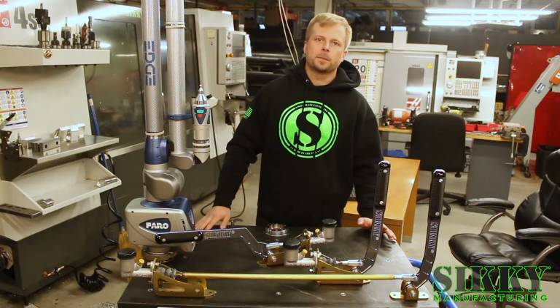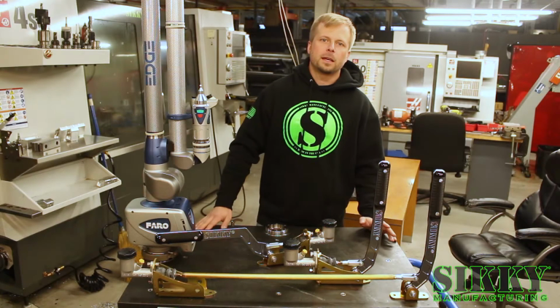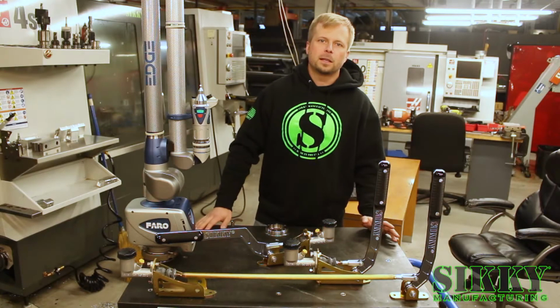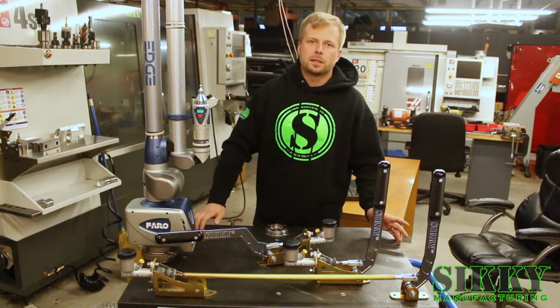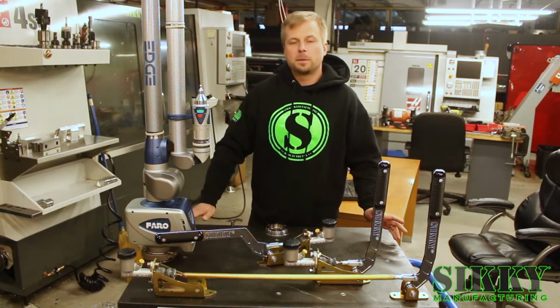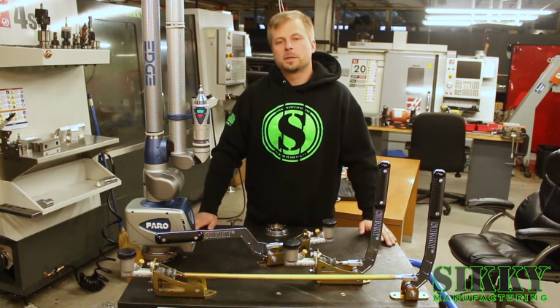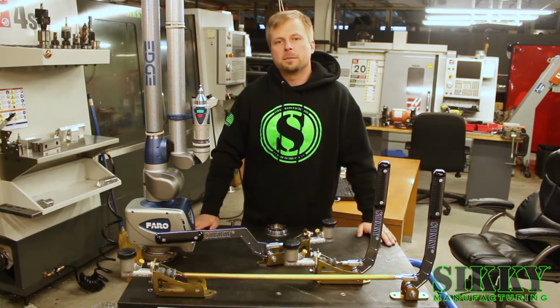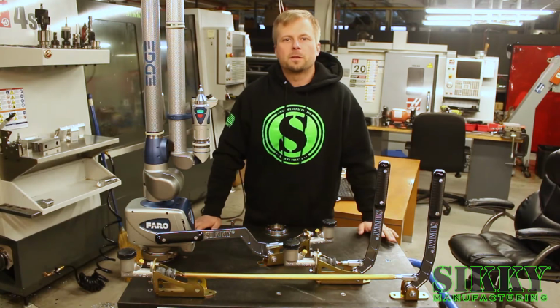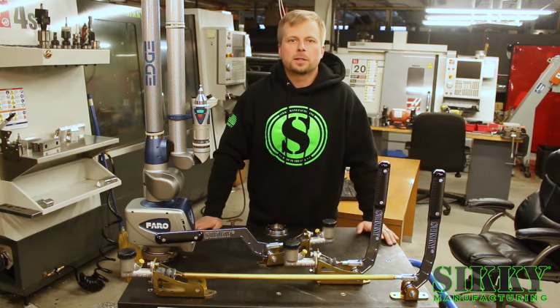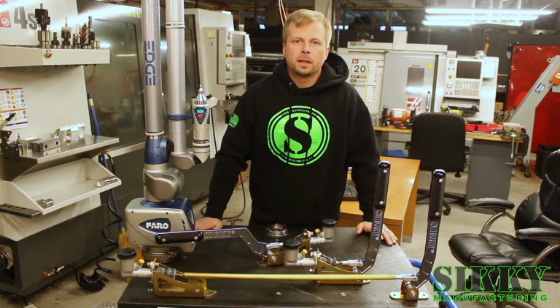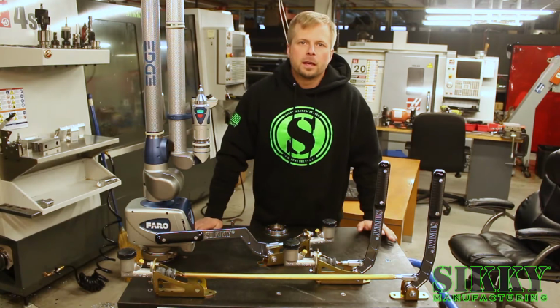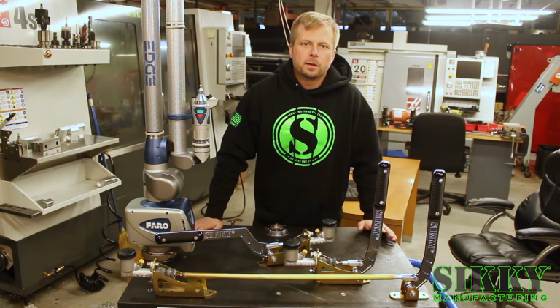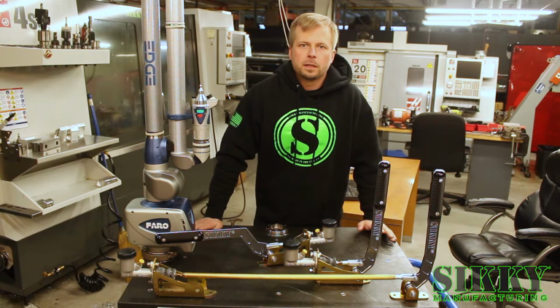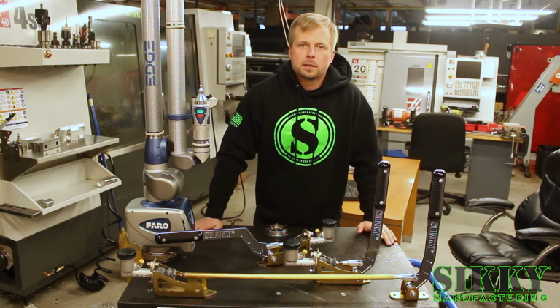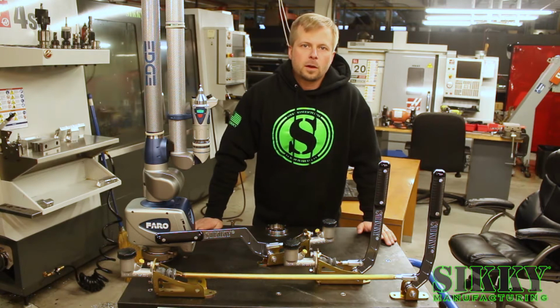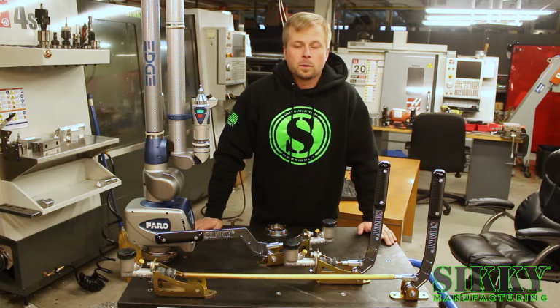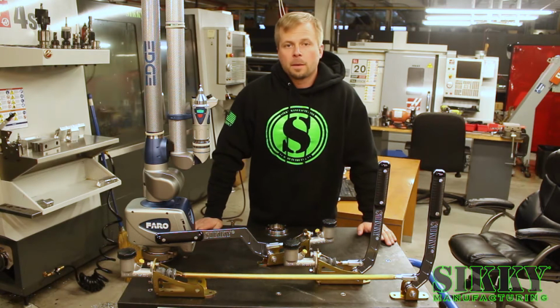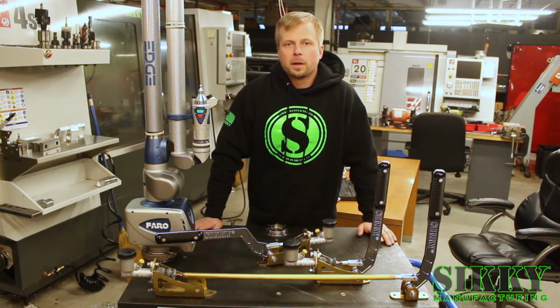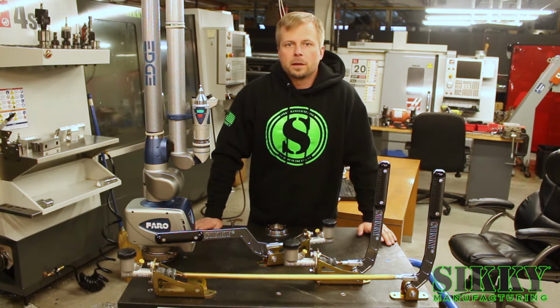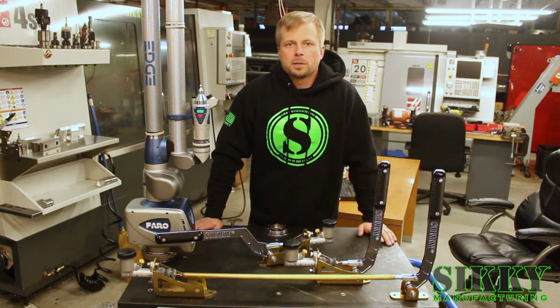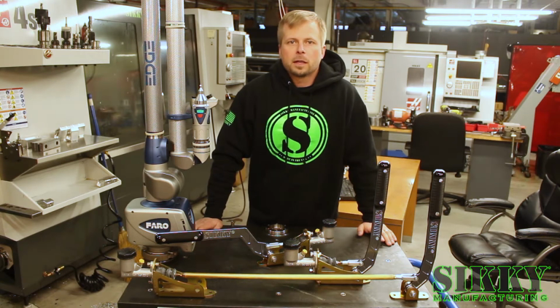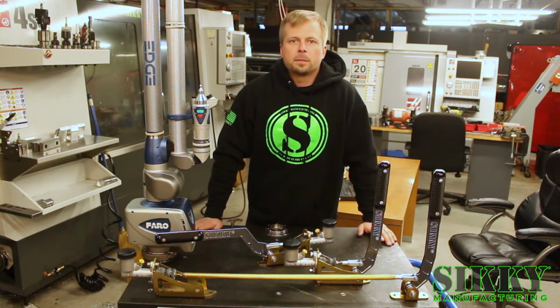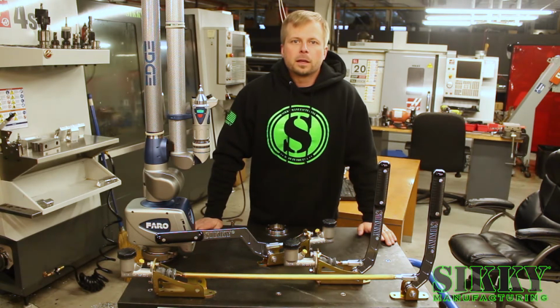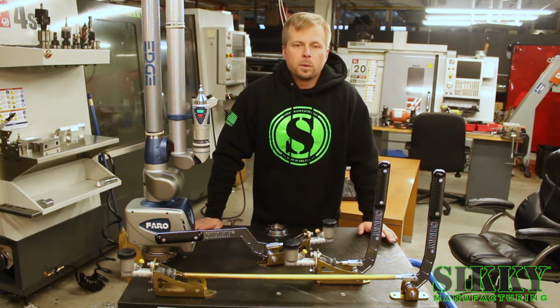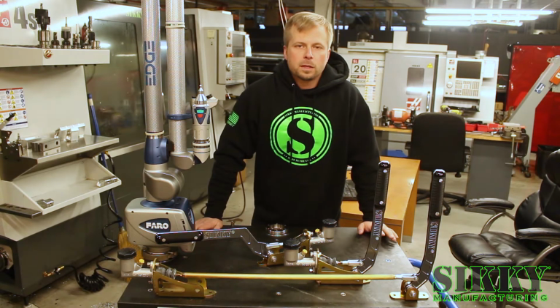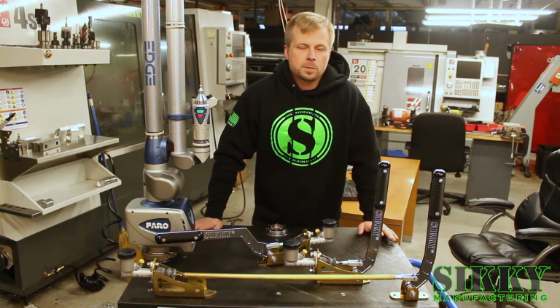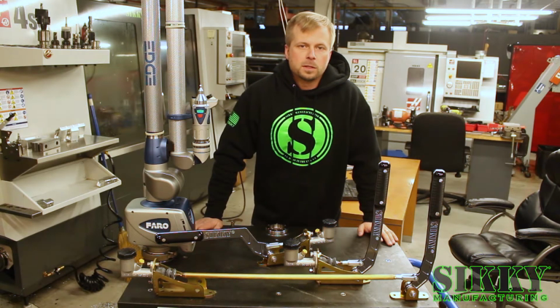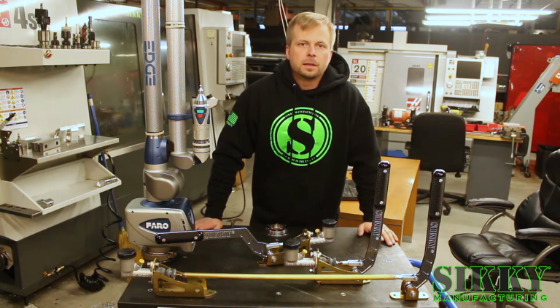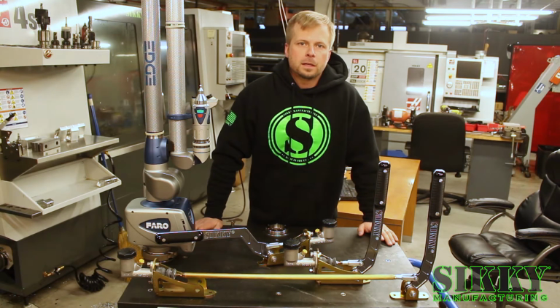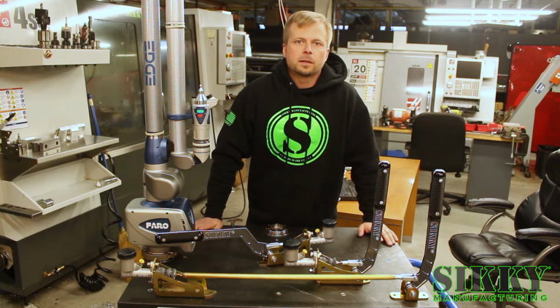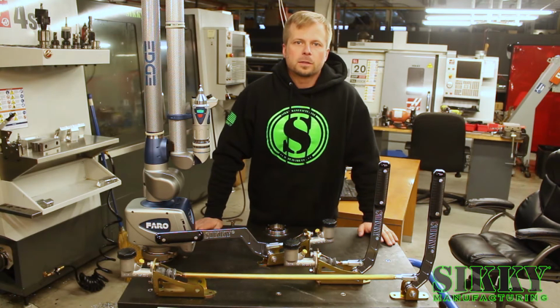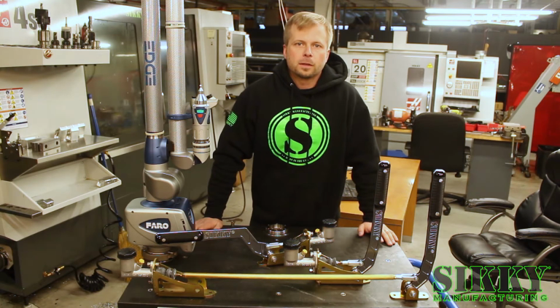Hey guys, James from Sikki Manufacturing. If you're looking to install or upgrade your hydraulic handbrake, we've got just what you need. Let's take a closer look.